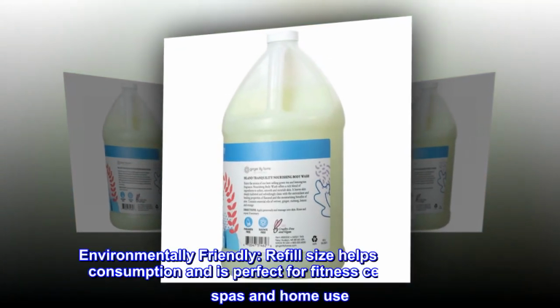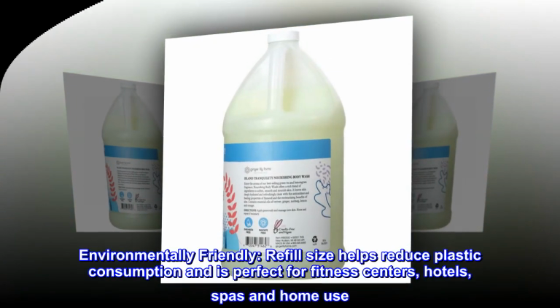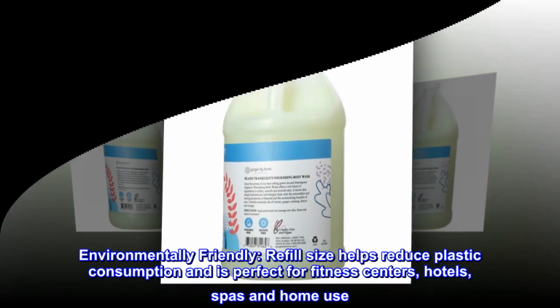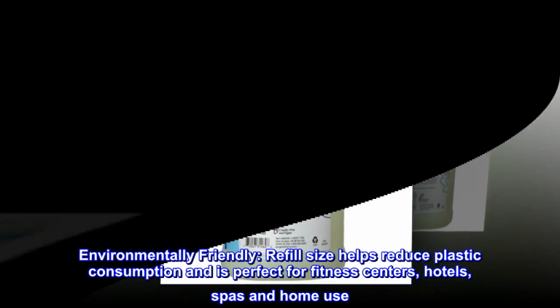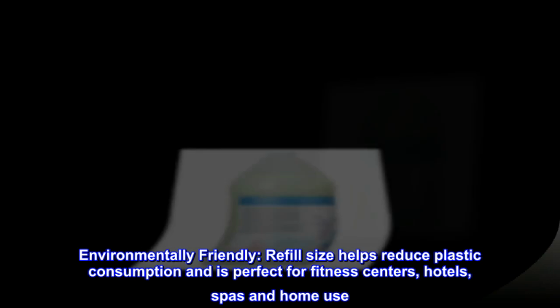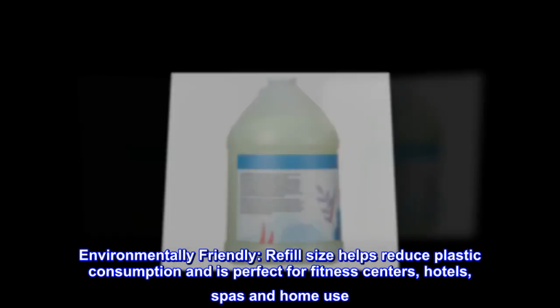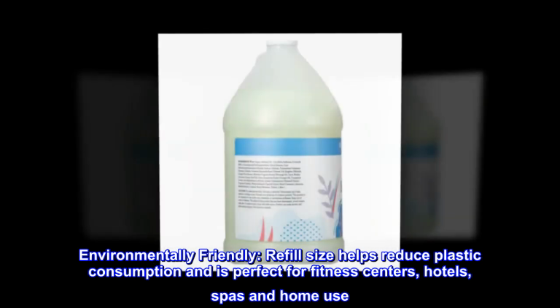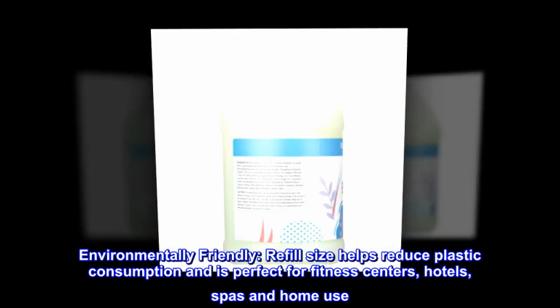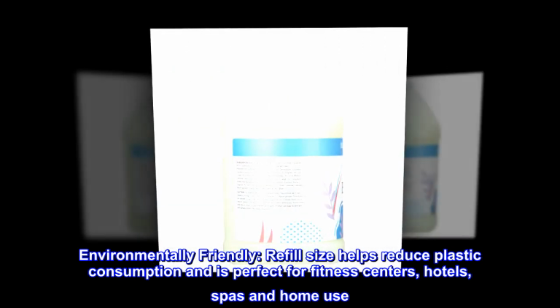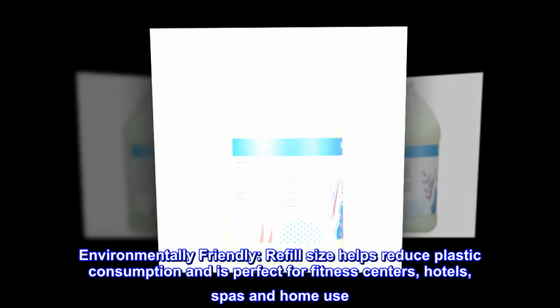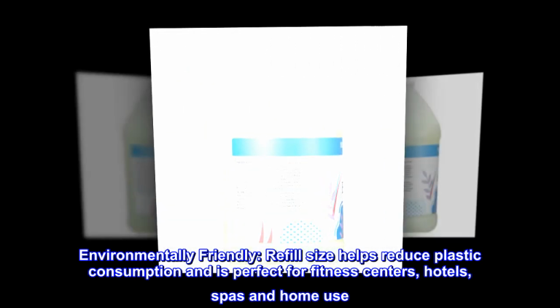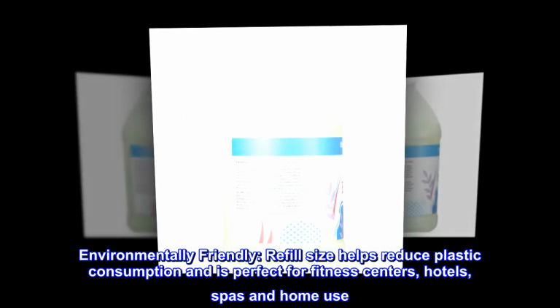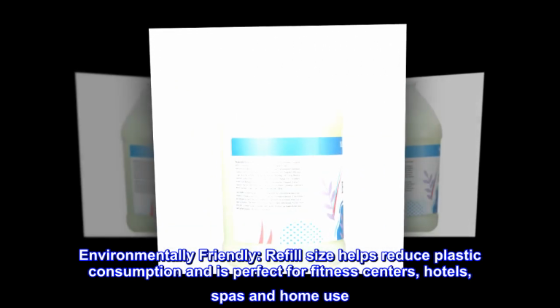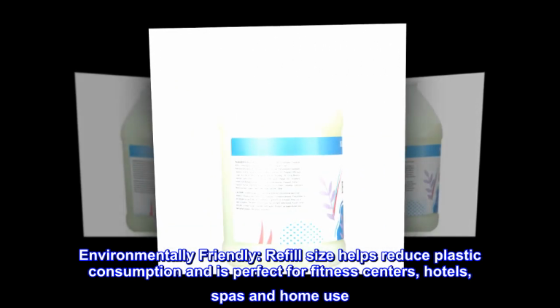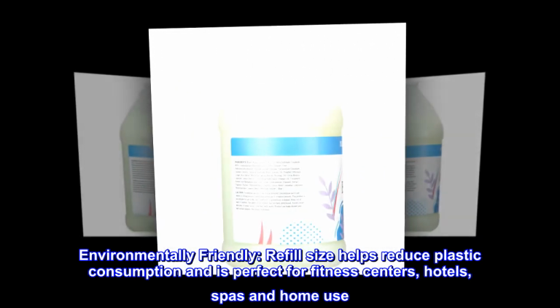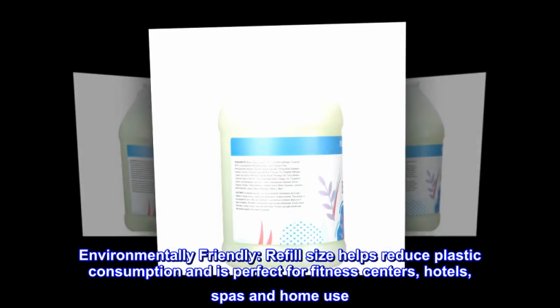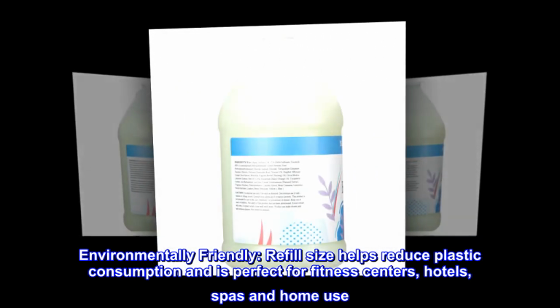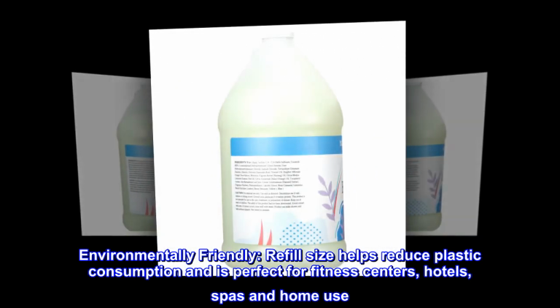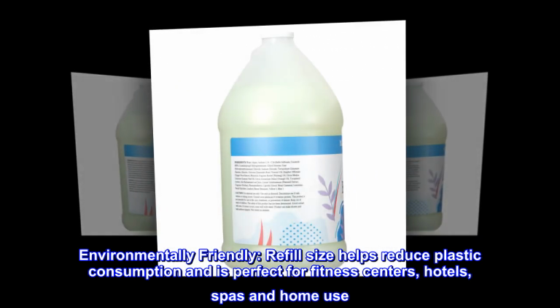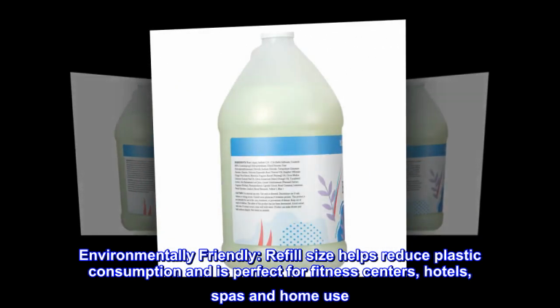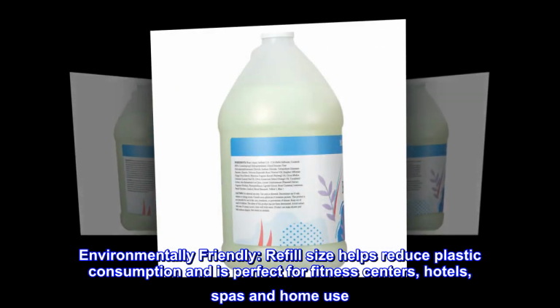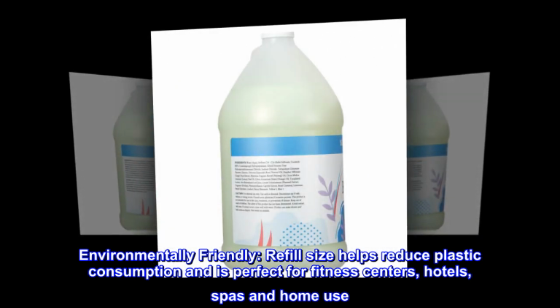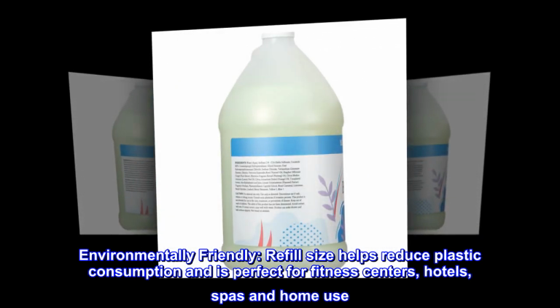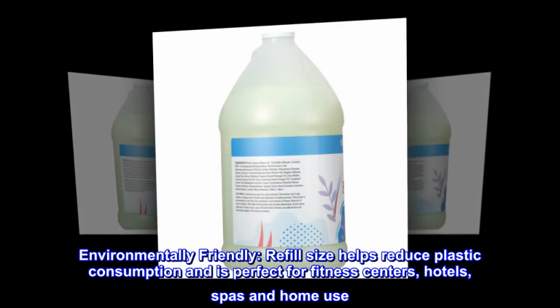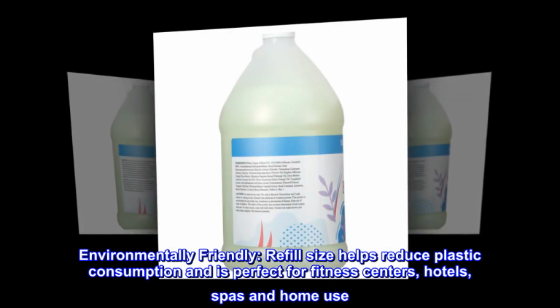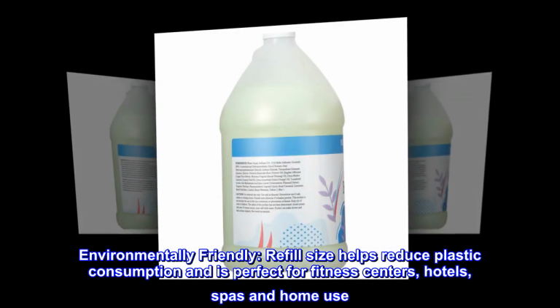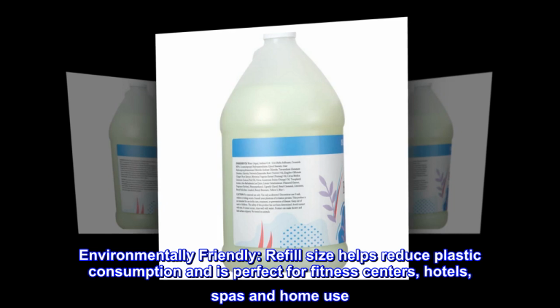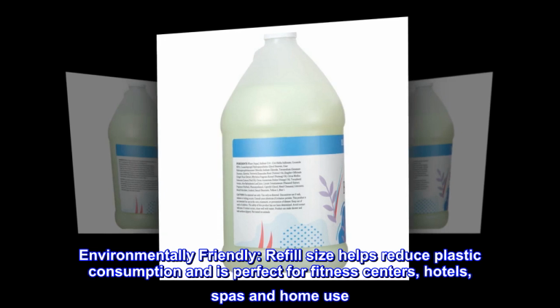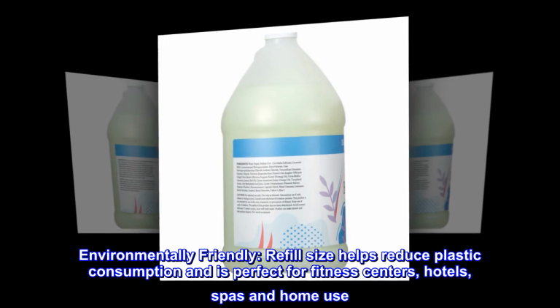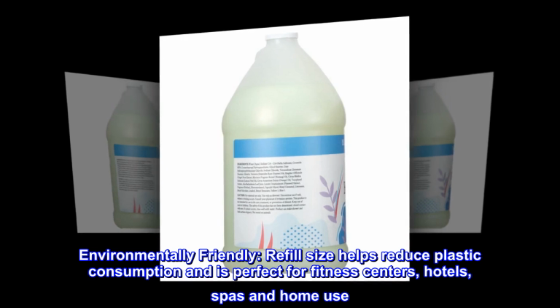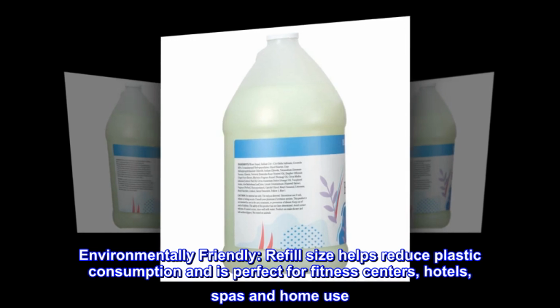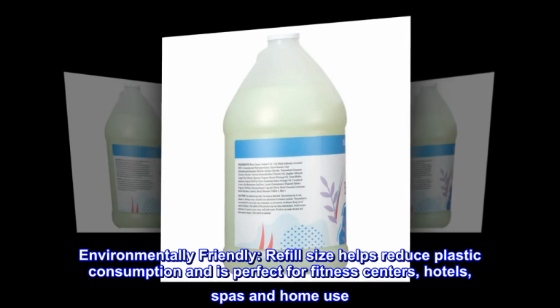Environmentally Friendly. Refill size helps reduce plastic consumption and is perfect for fitness centers, hotels, spas and home use.